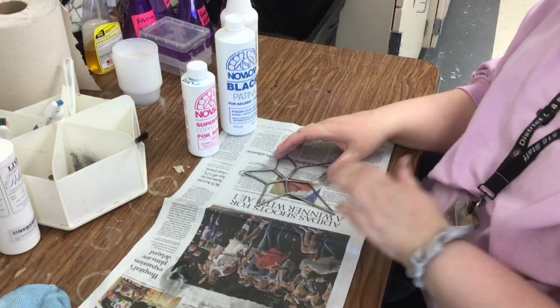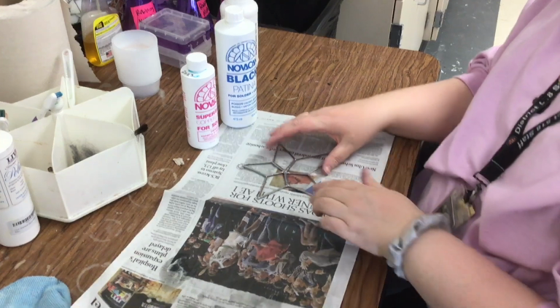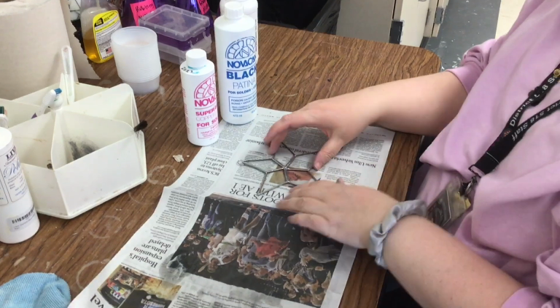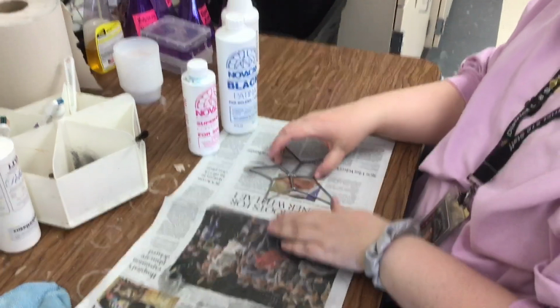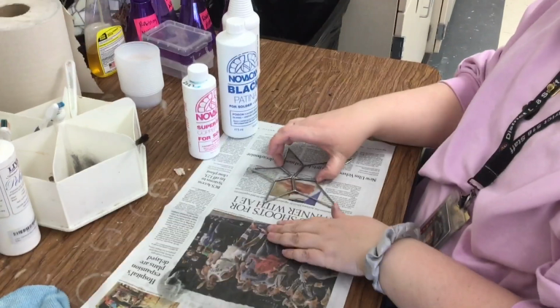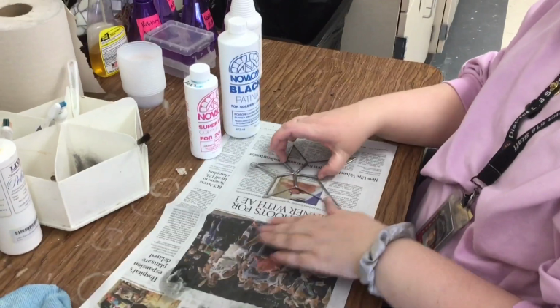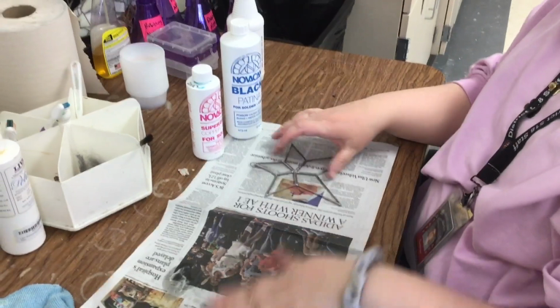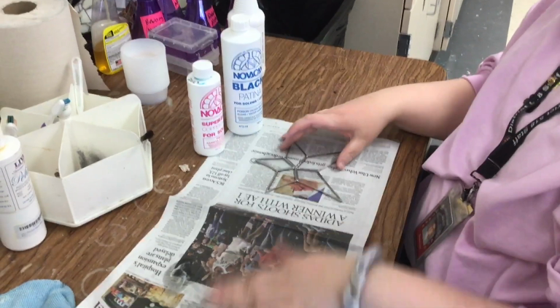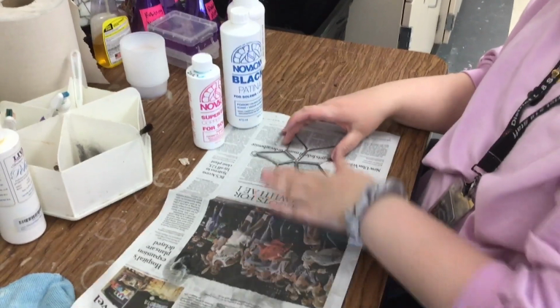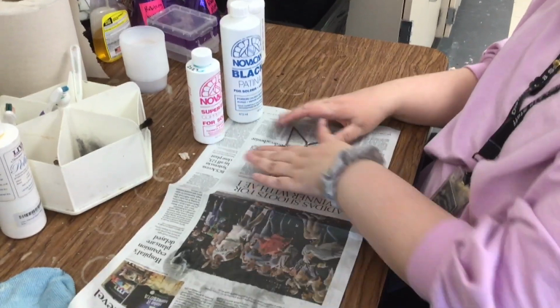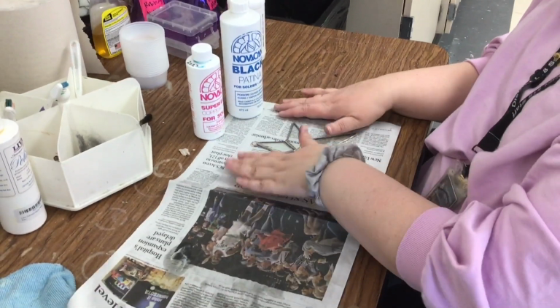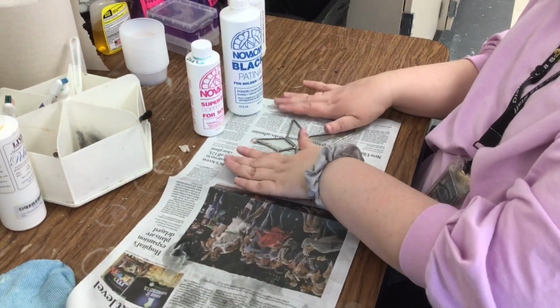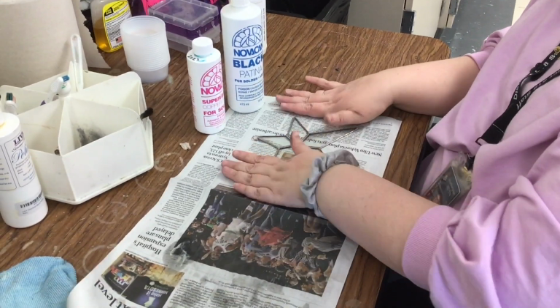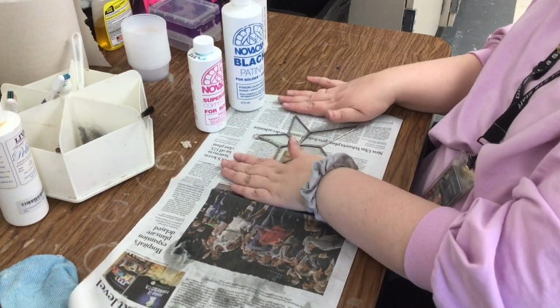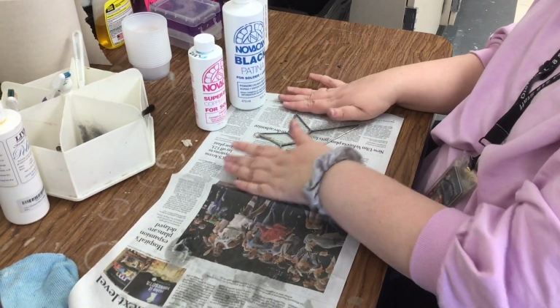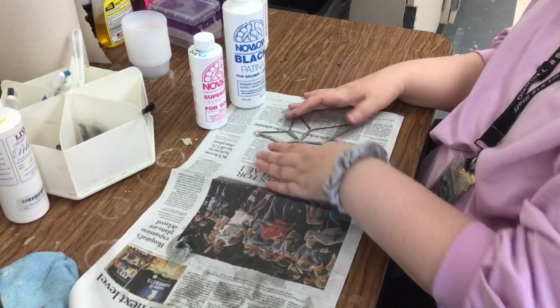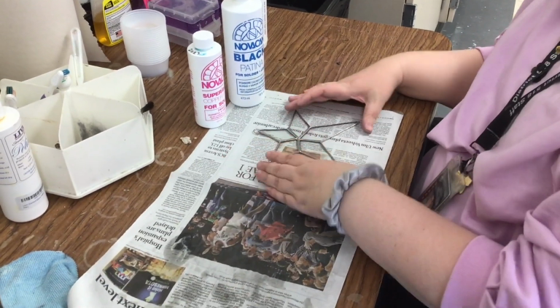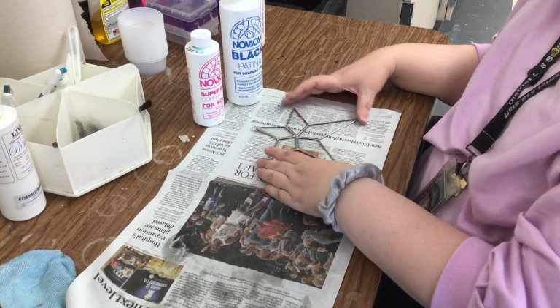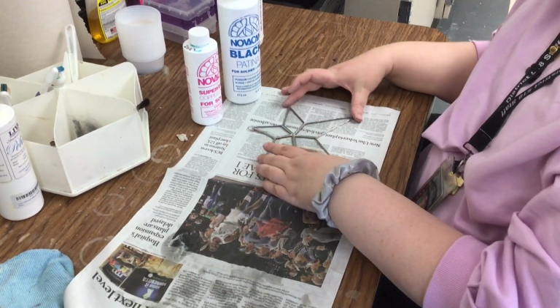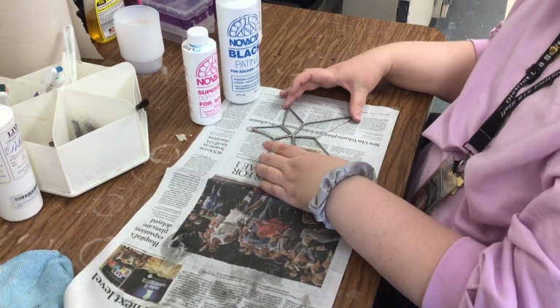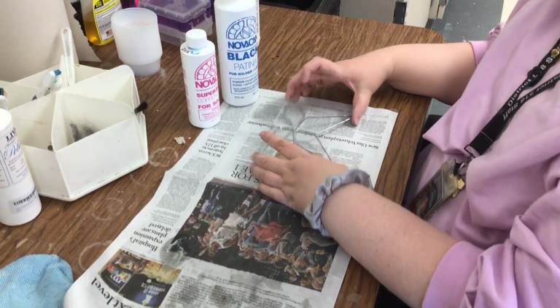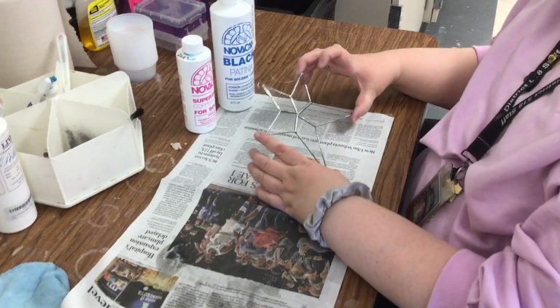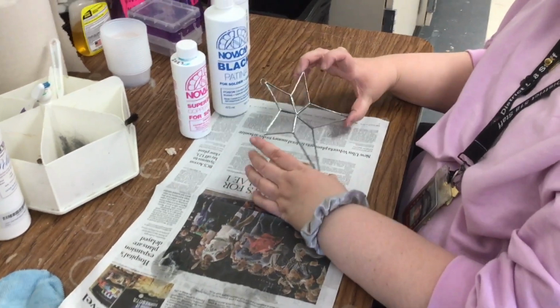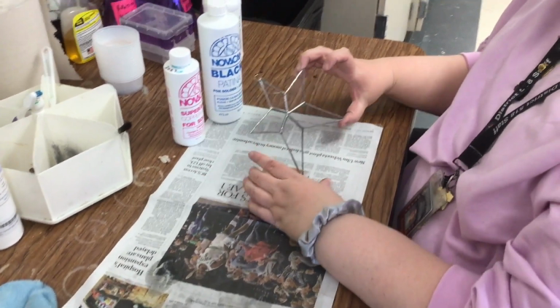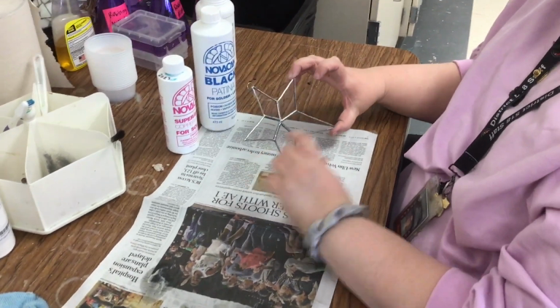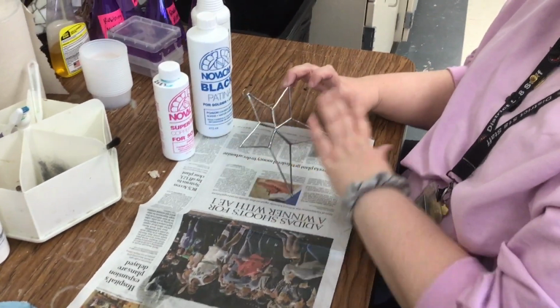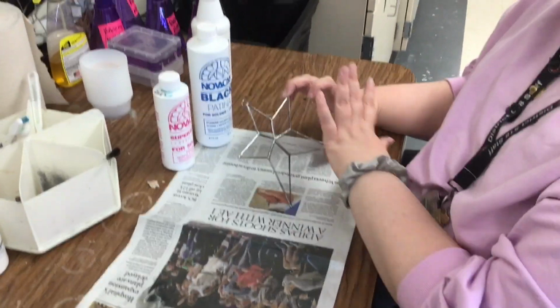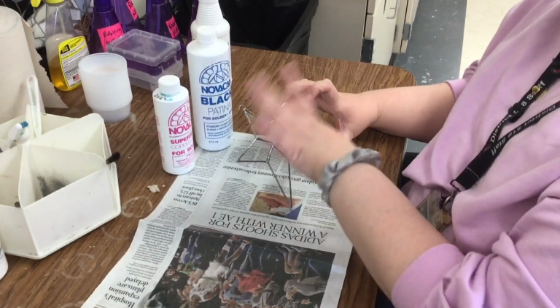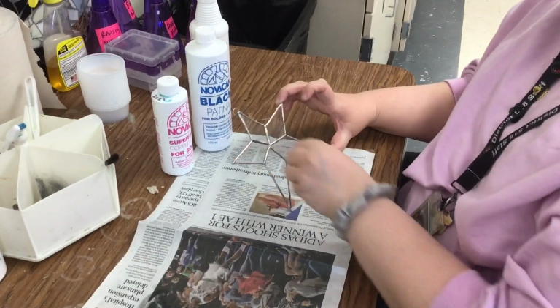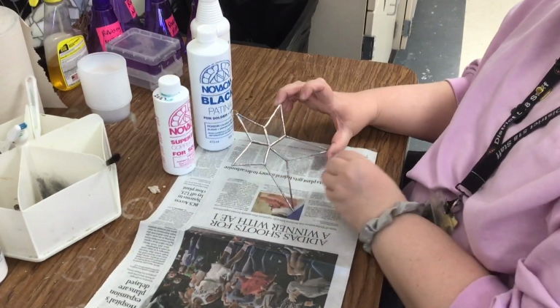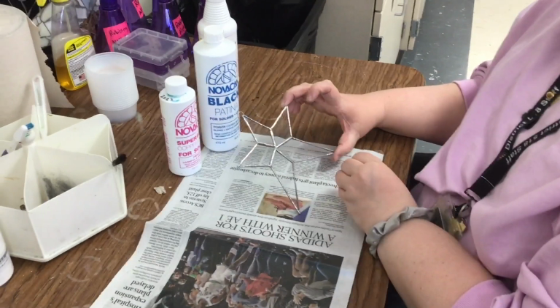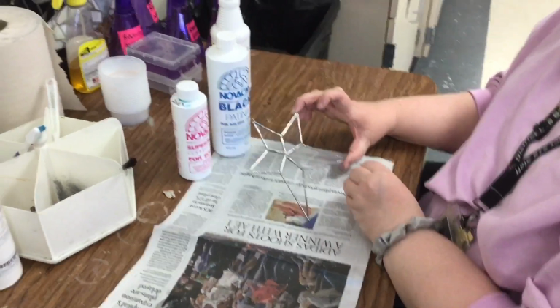I moved to a drier spot on my newspaper. I've polished it.